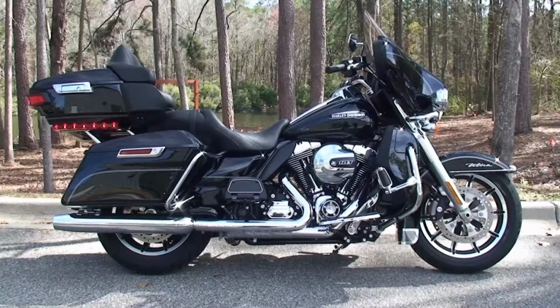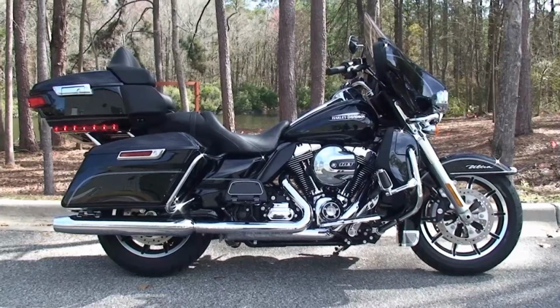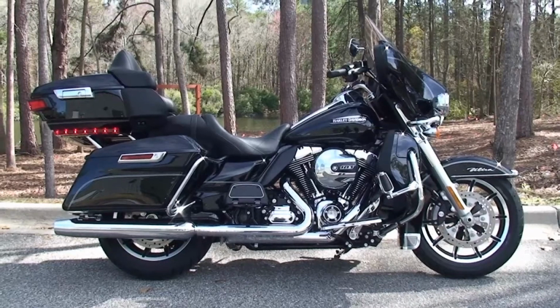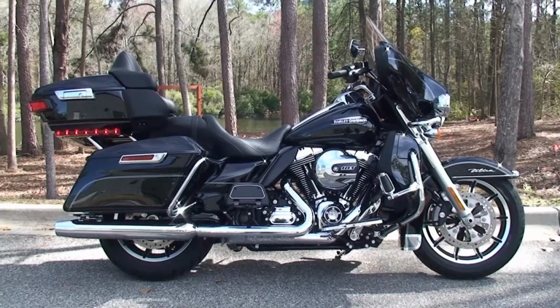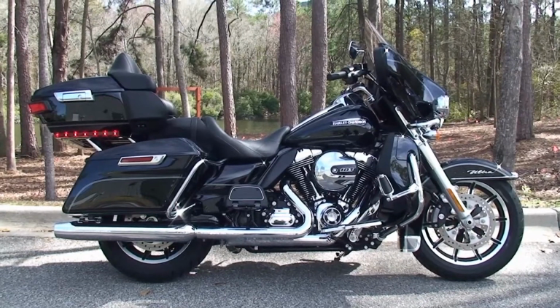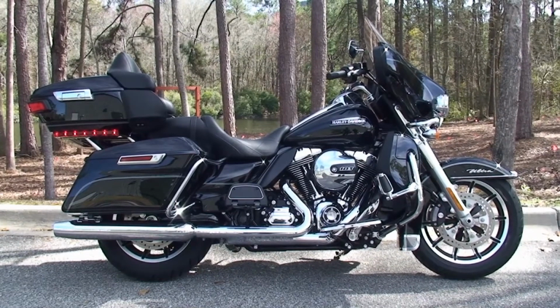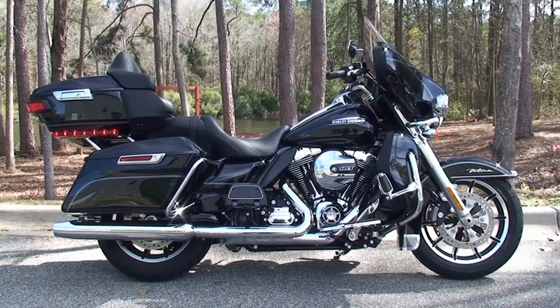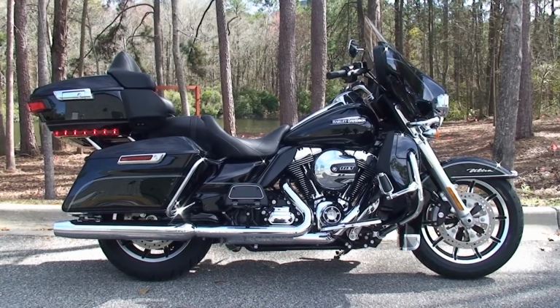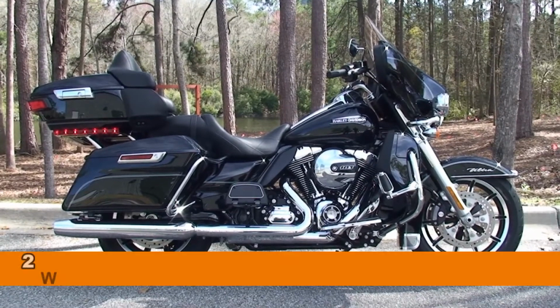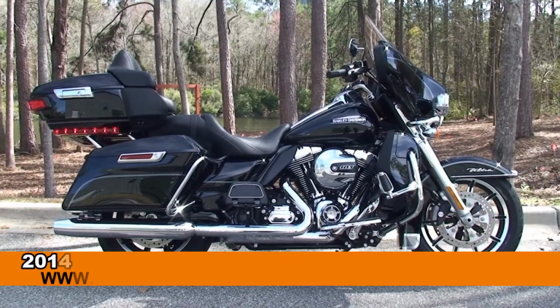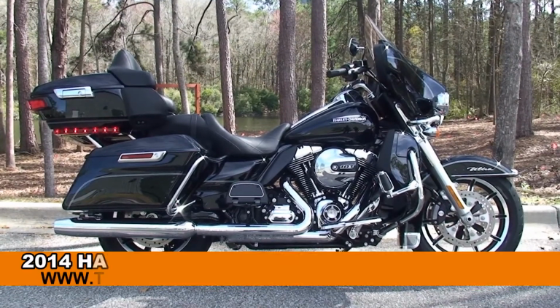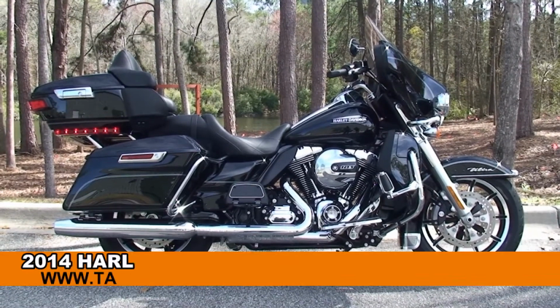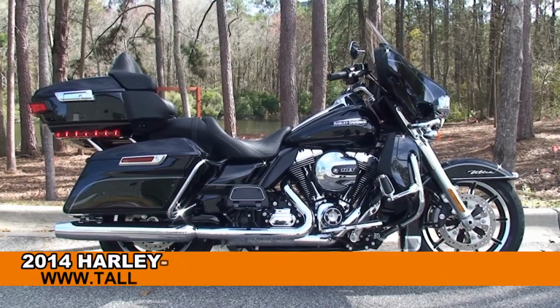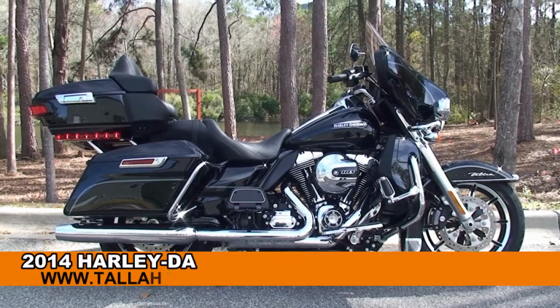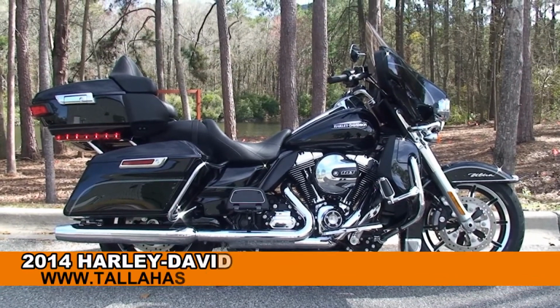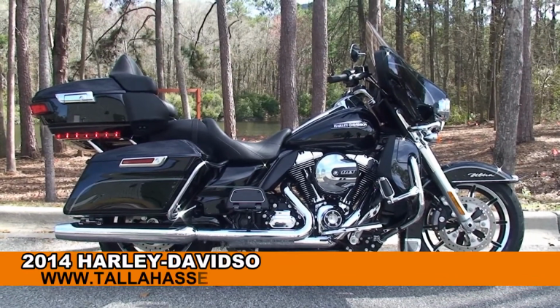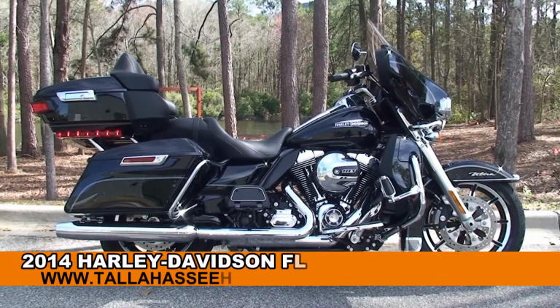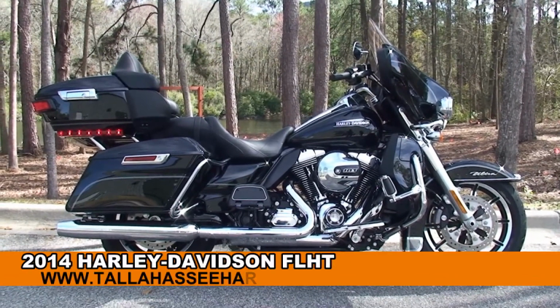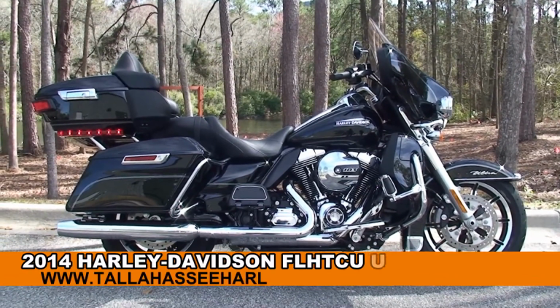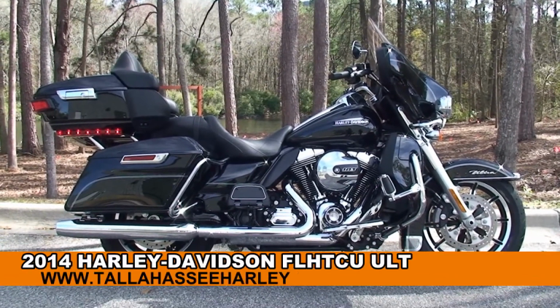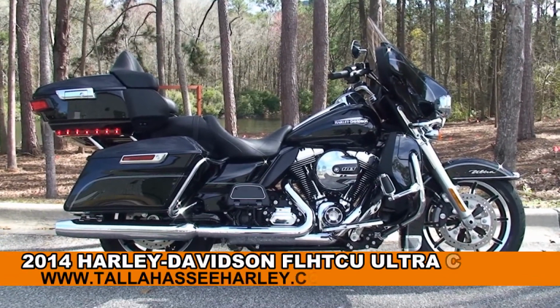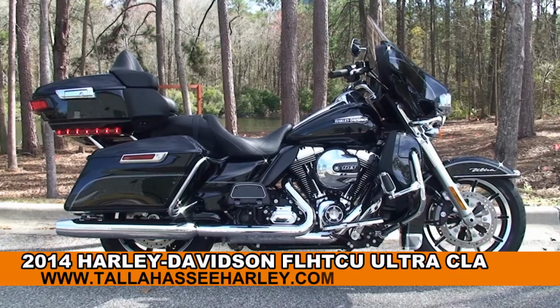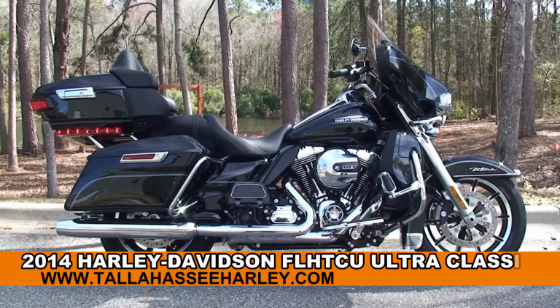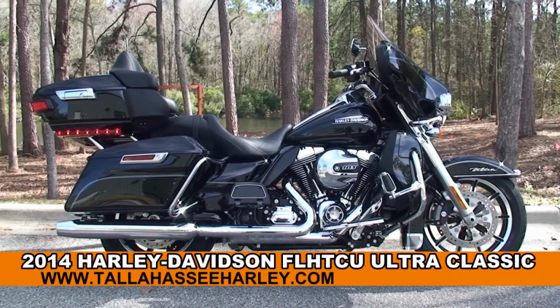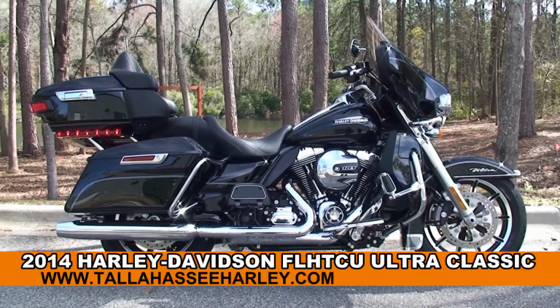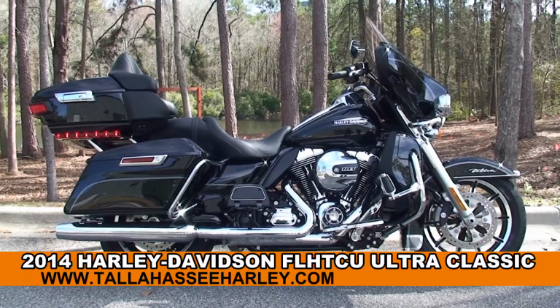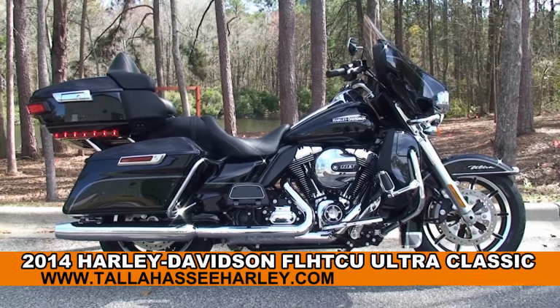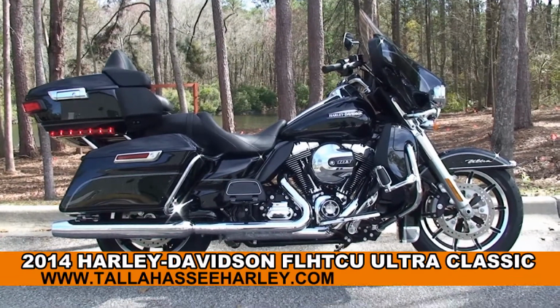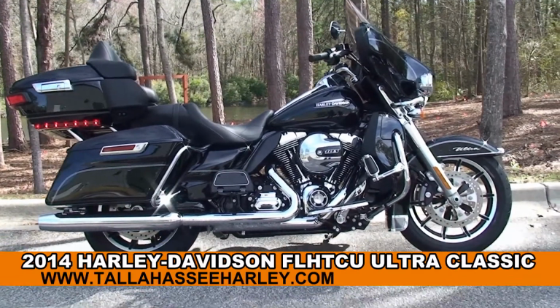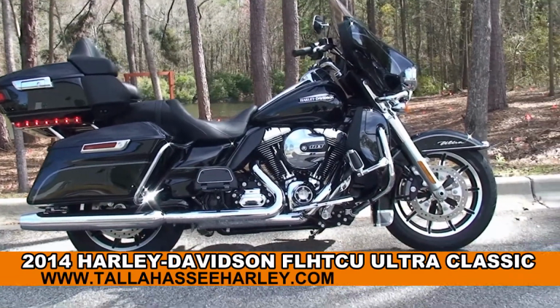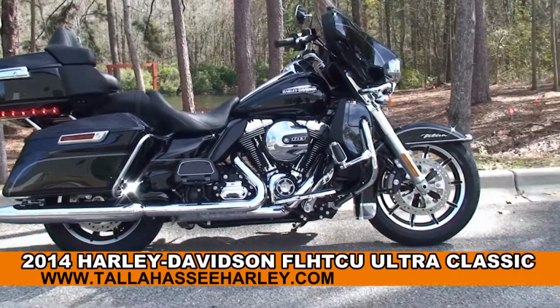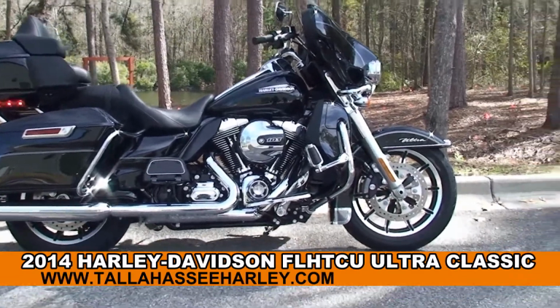Welcome everyone to the world famous Tallahassee Harley-Davidson. Today I've got for you this wonderful brand new 2014 Ultra Classic.